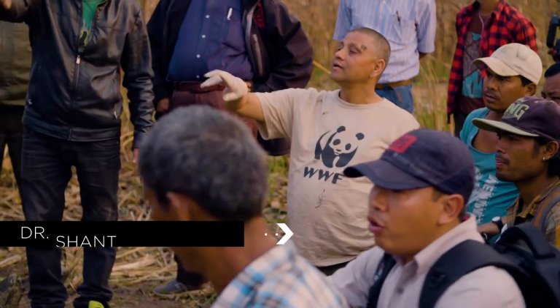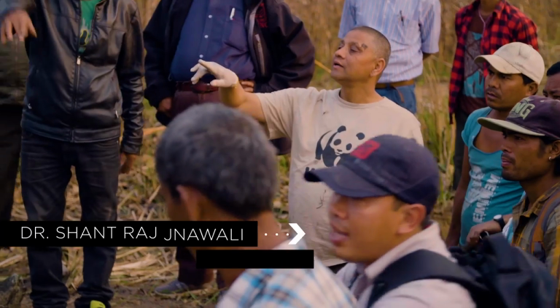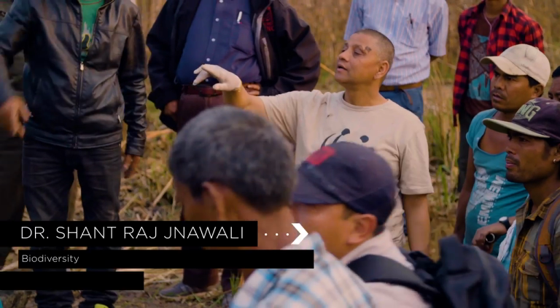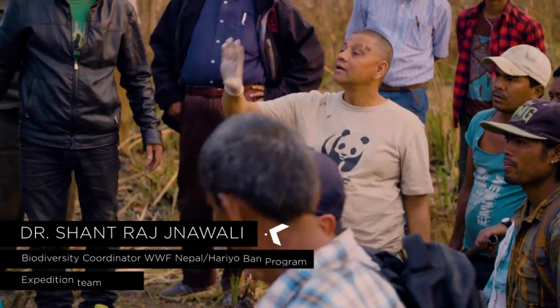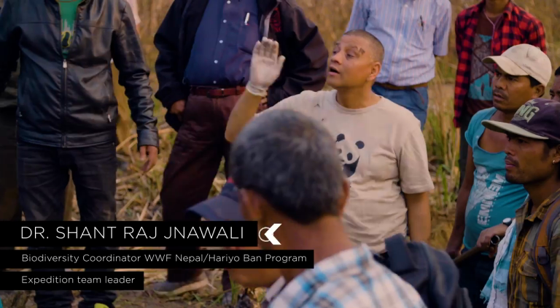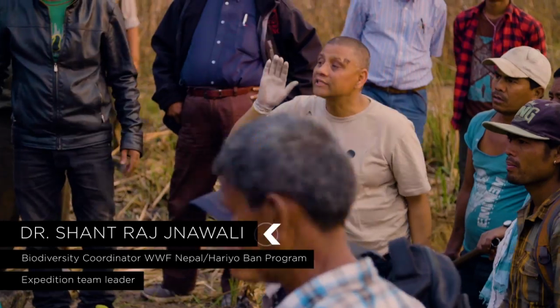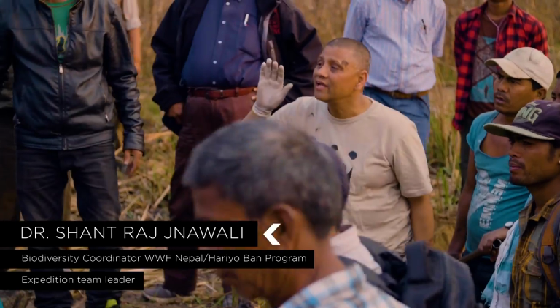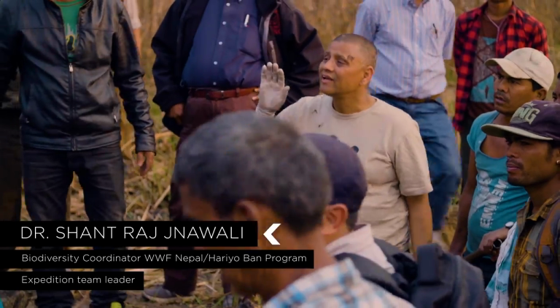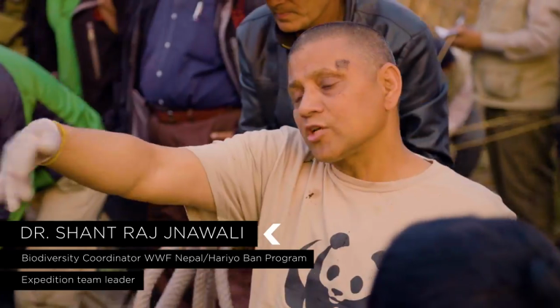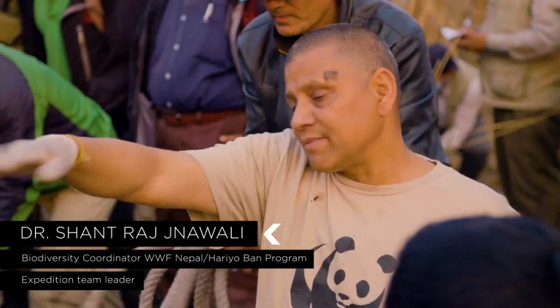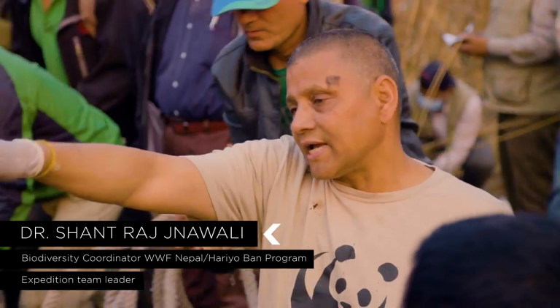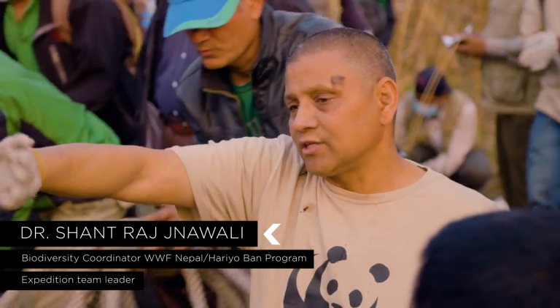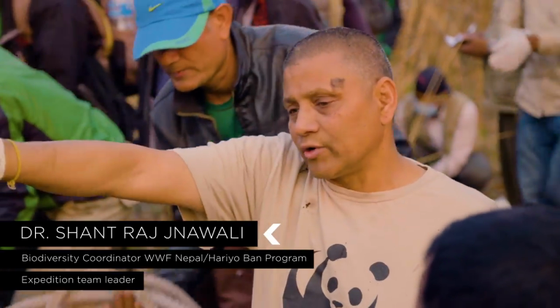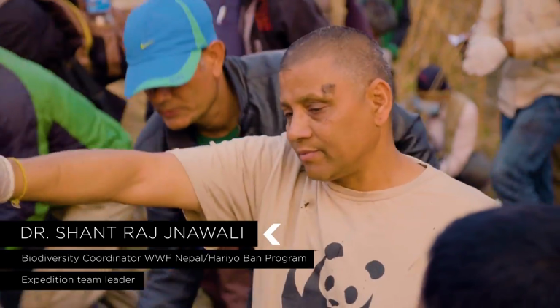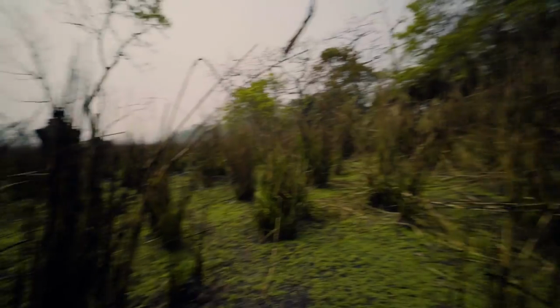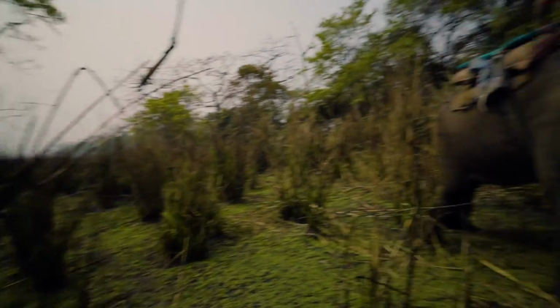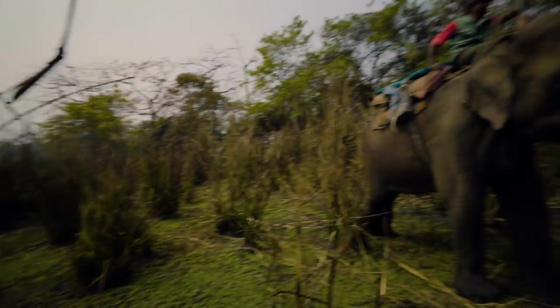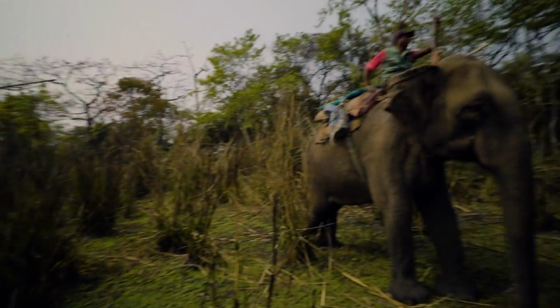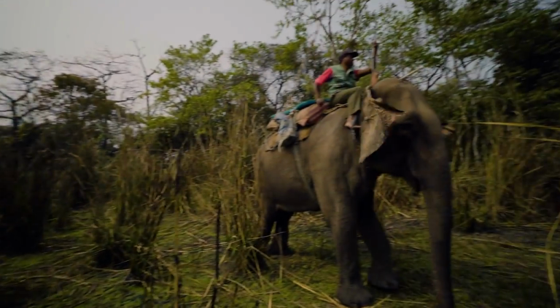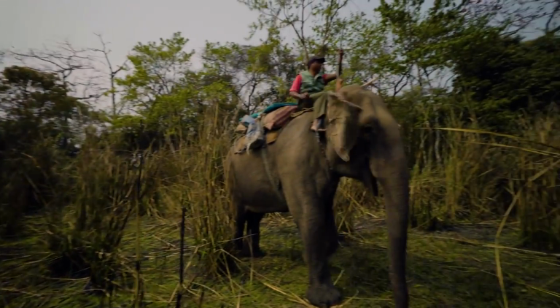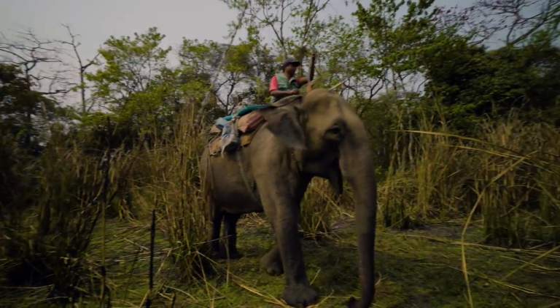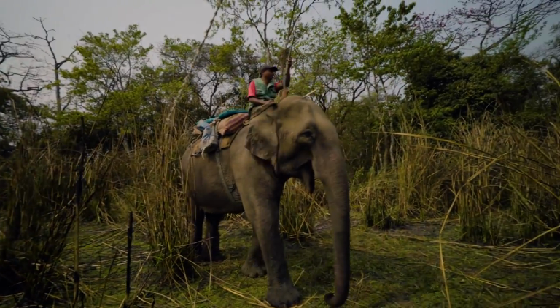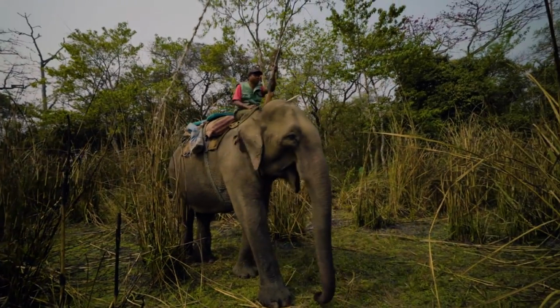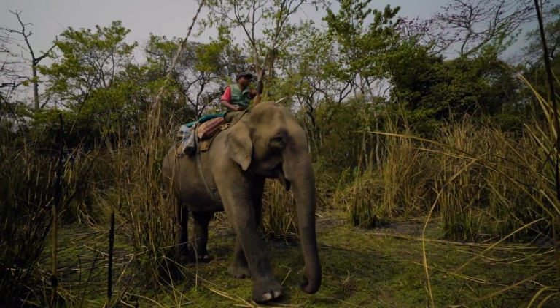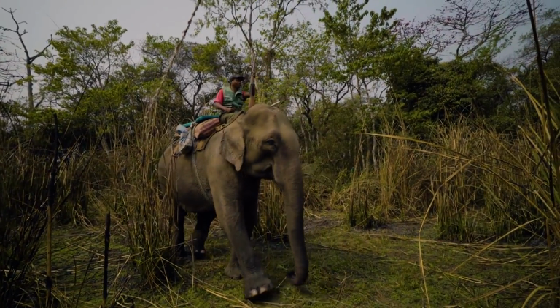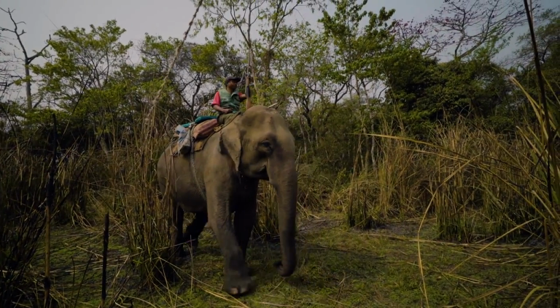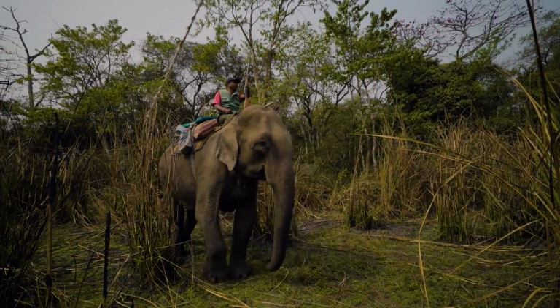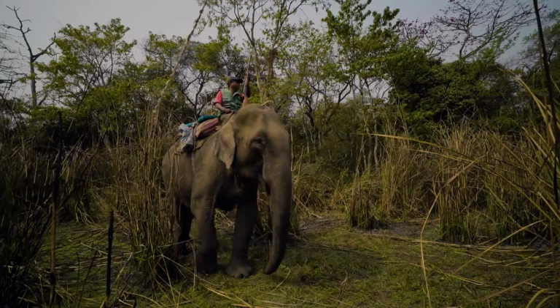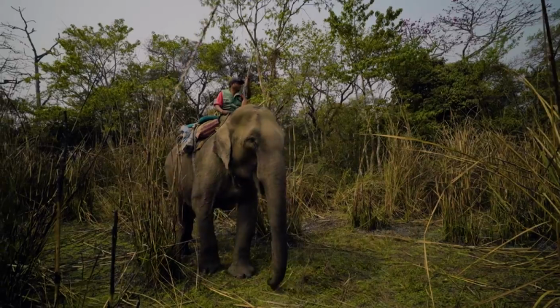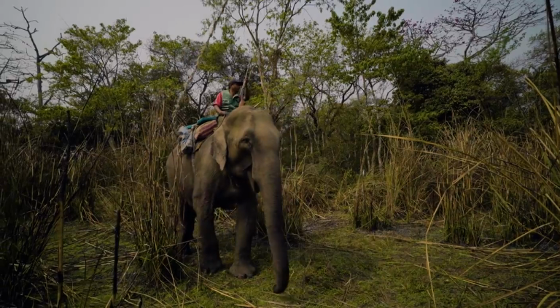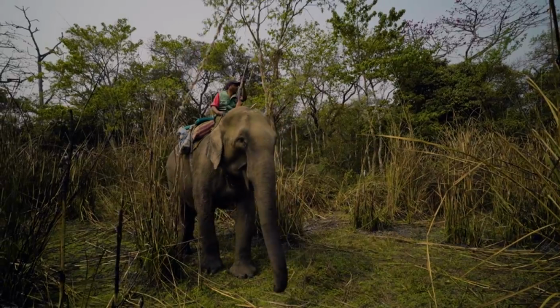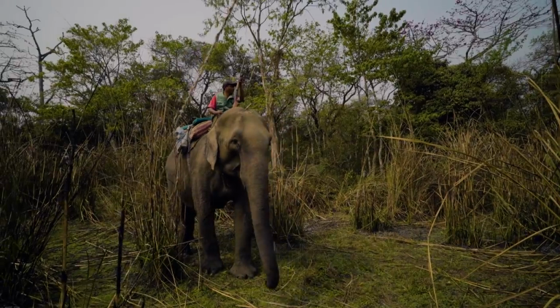According to Nilanga's colleague, Dr. Shant Raj Gawali, without the help of pachyderms, this task would be virtually impossible.